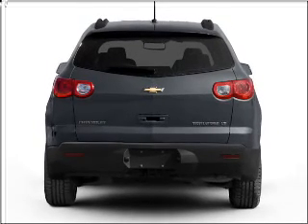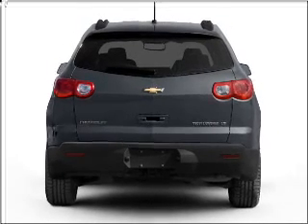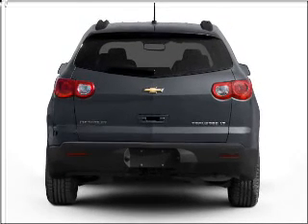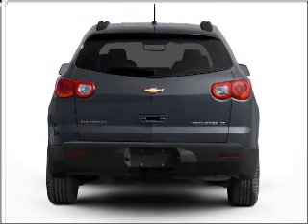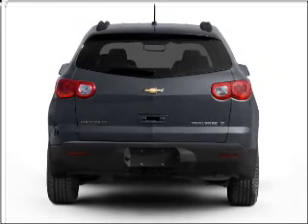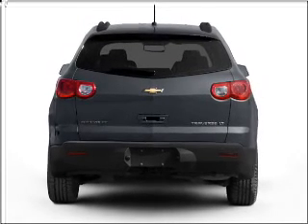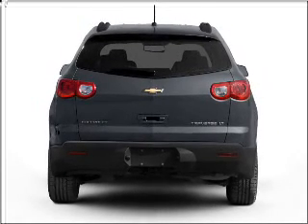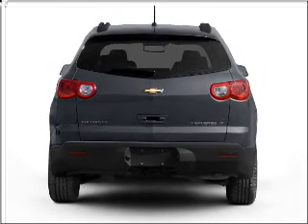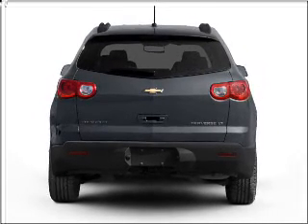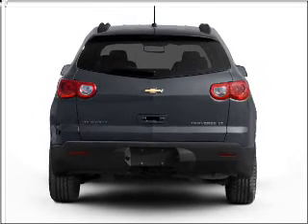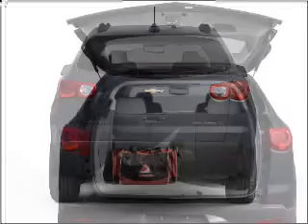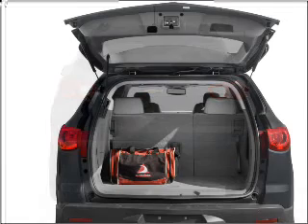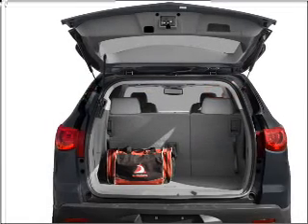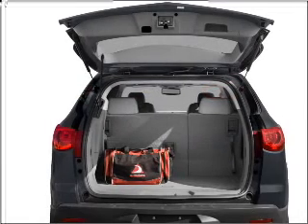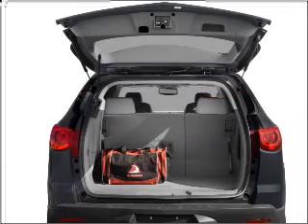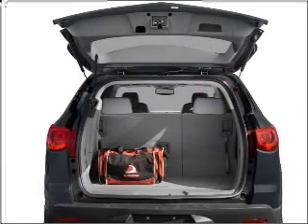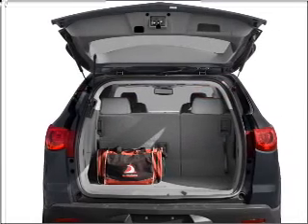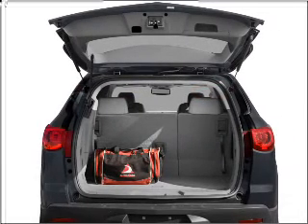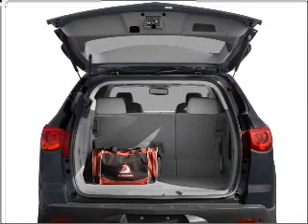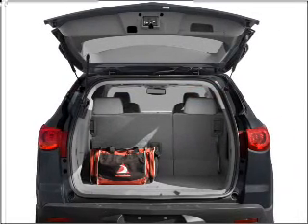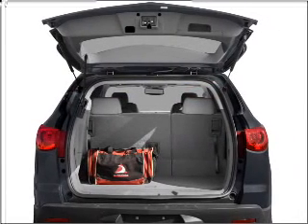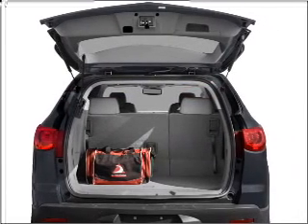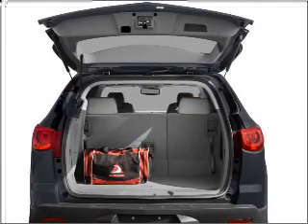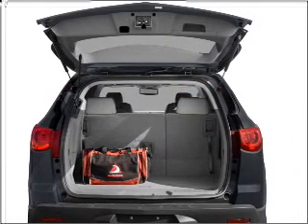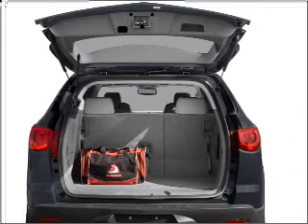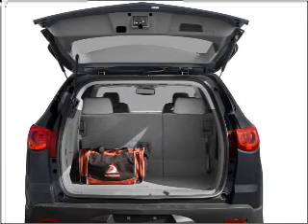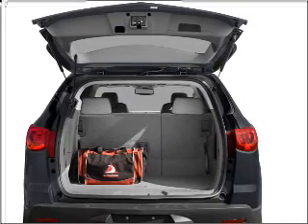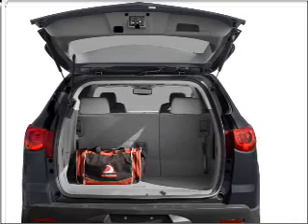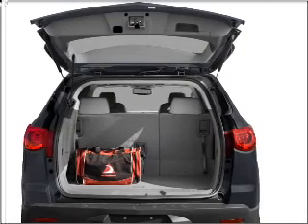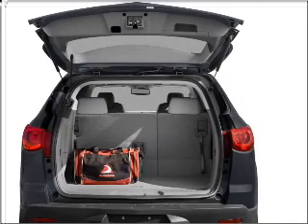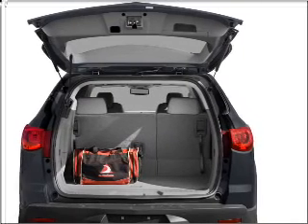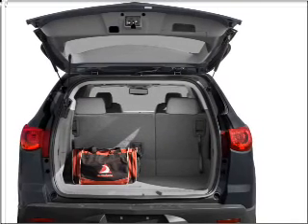Premium wheels lend a distinctive appearance, and the anti-lock braking system will keep you safe on the road.